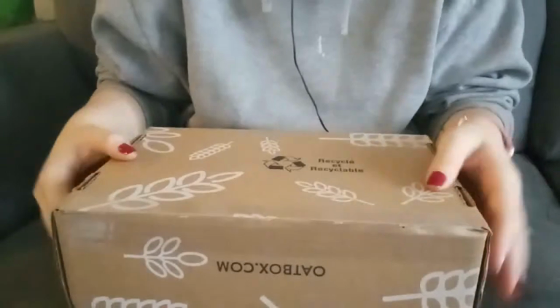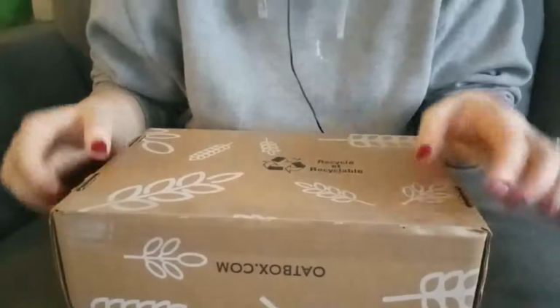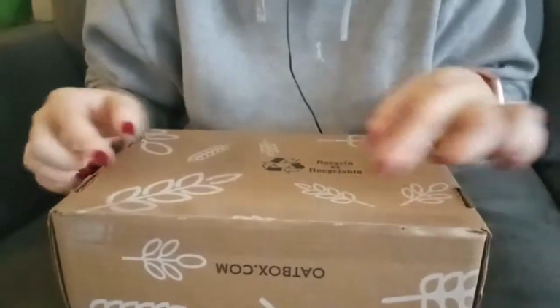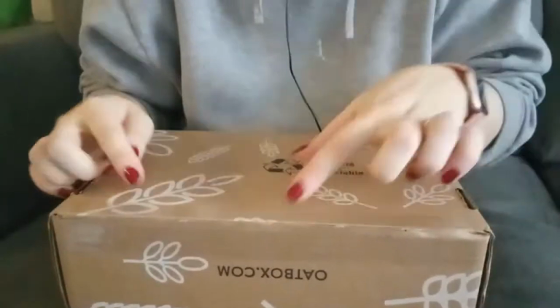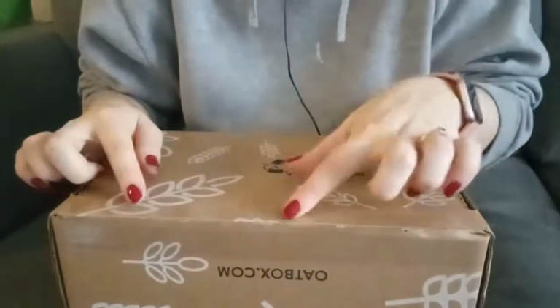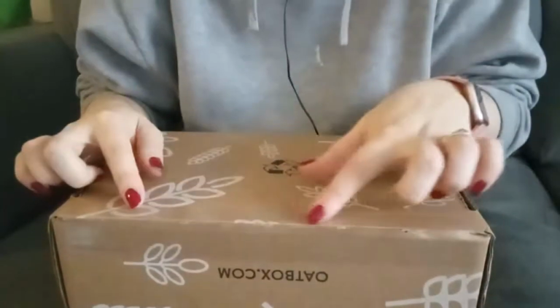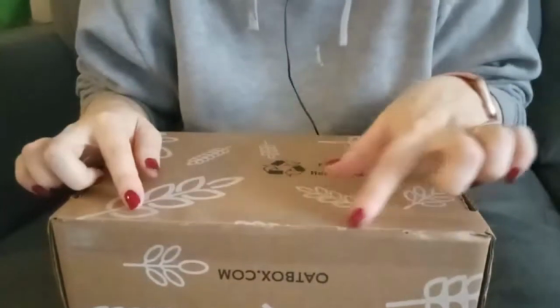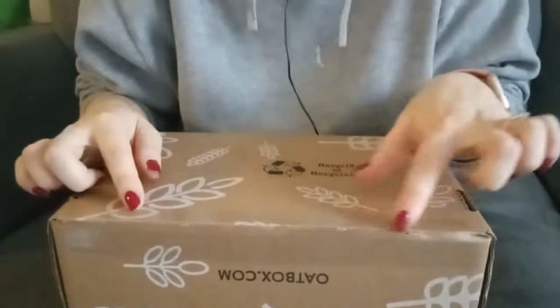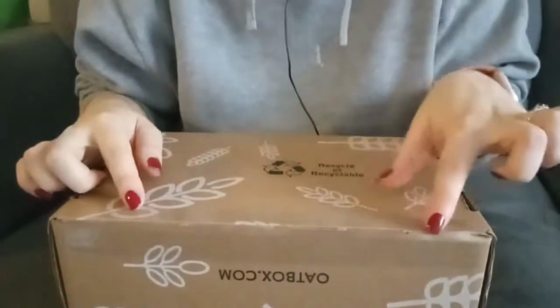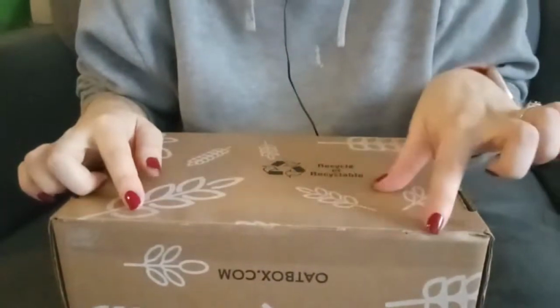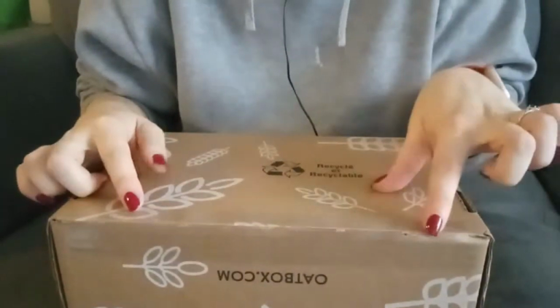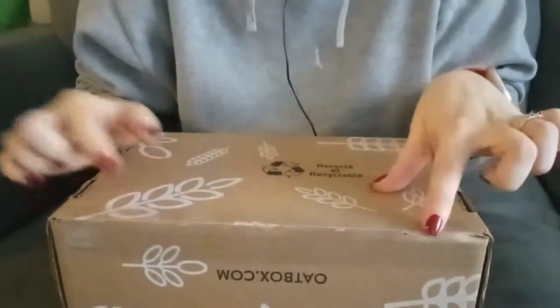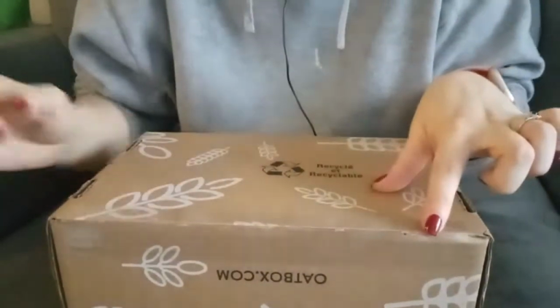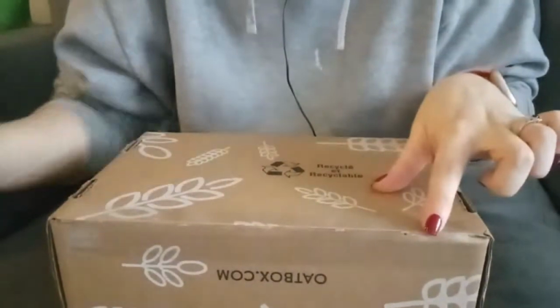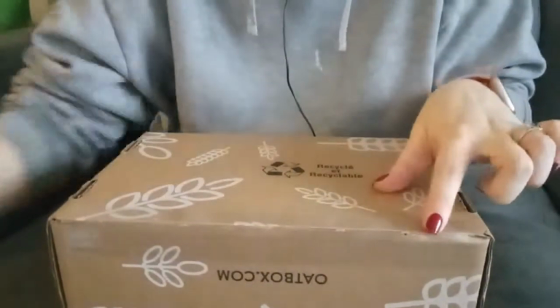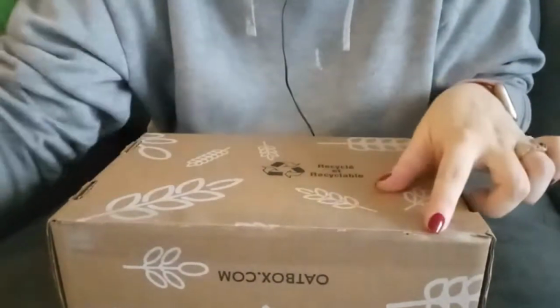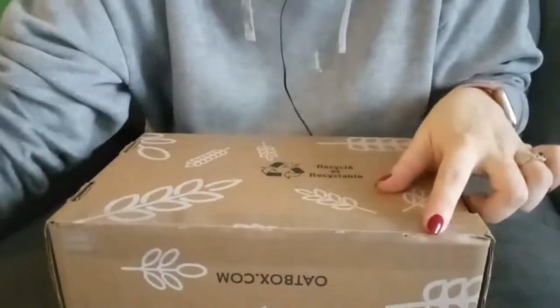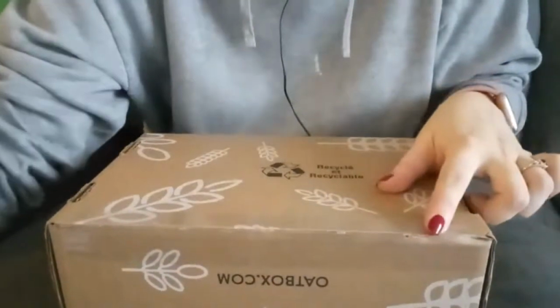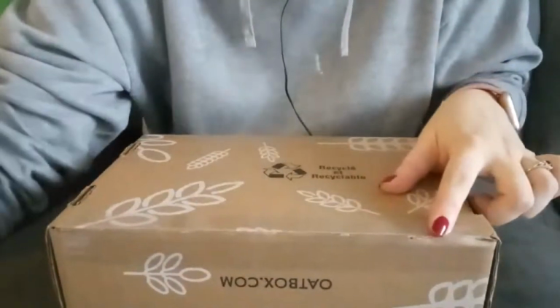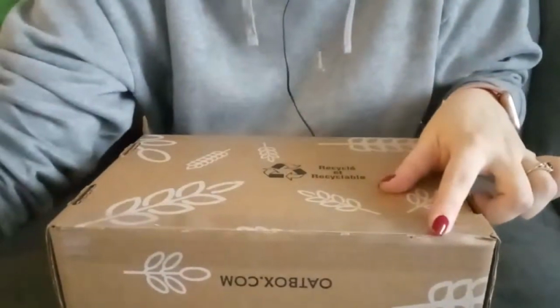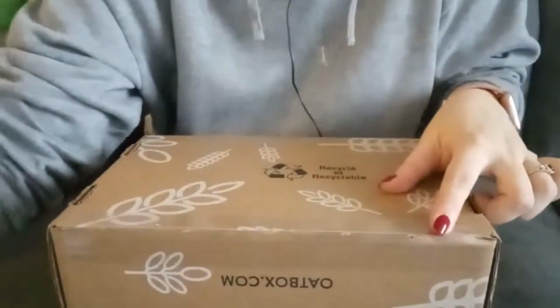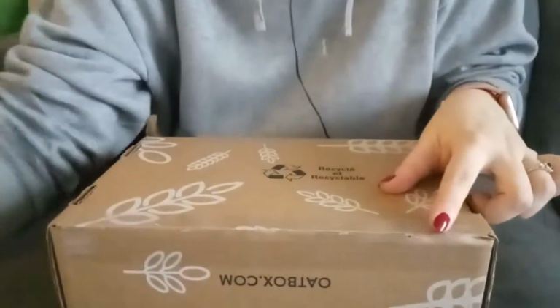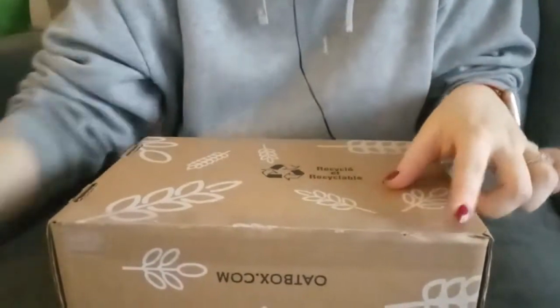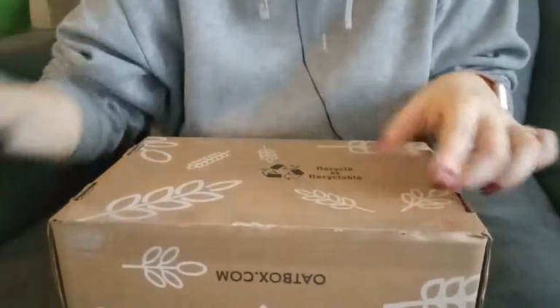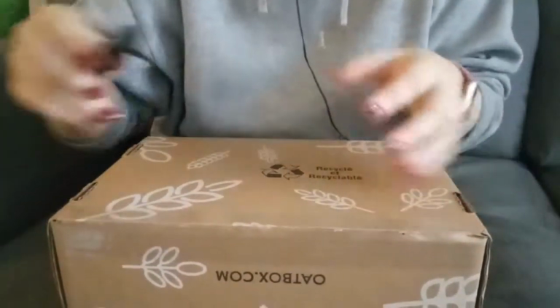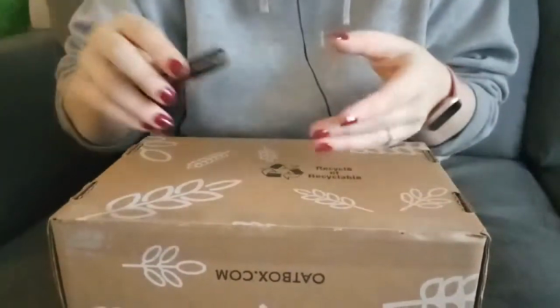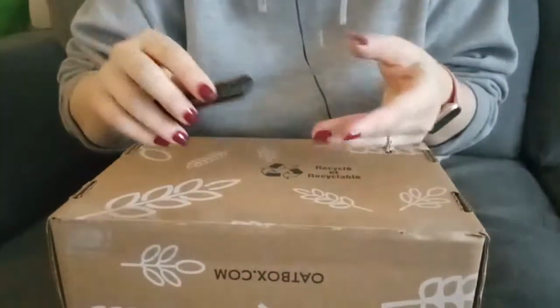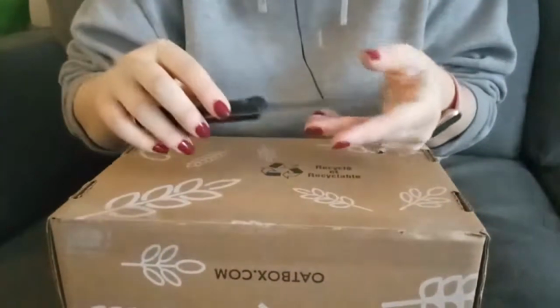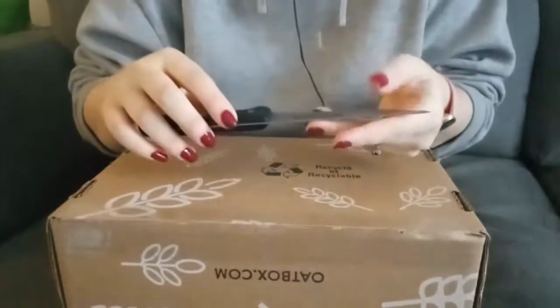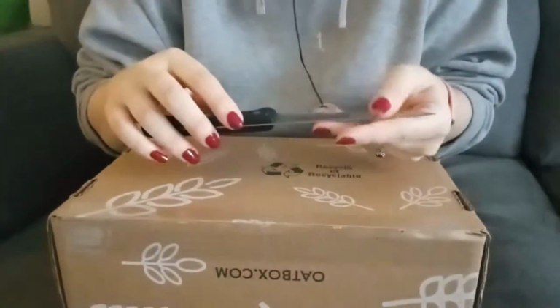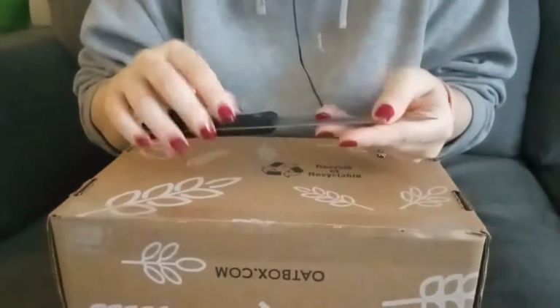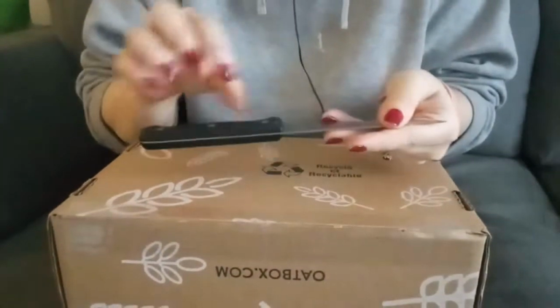I'm going to open the tape with this knife.